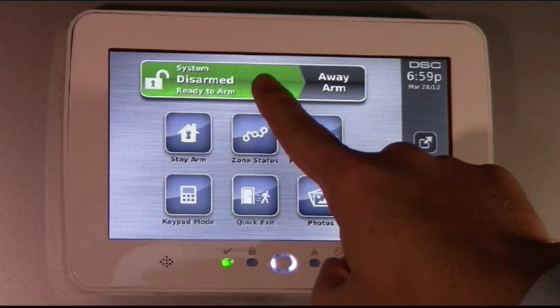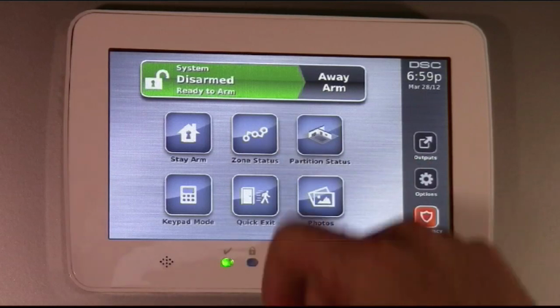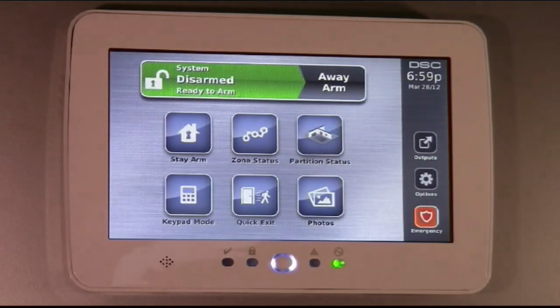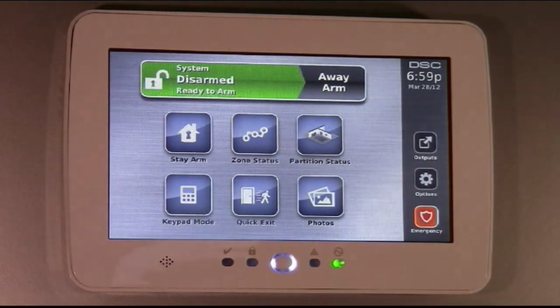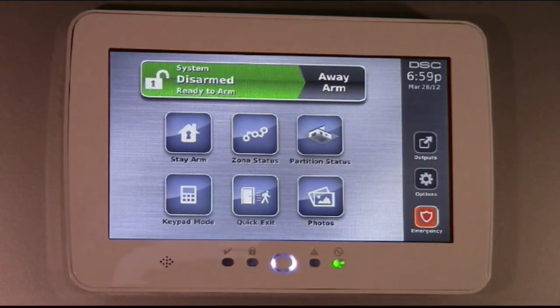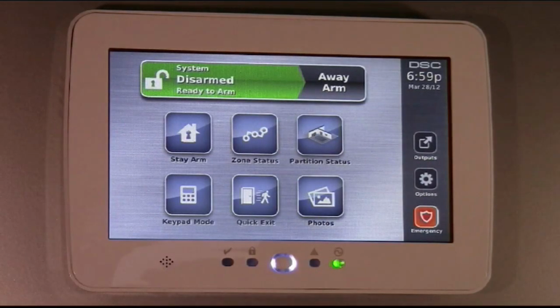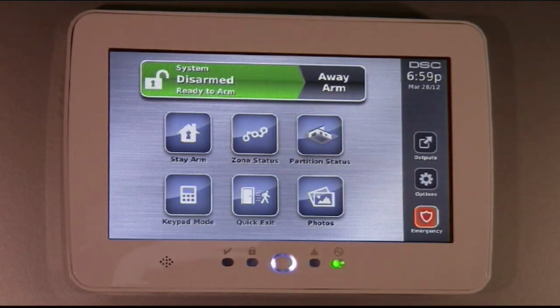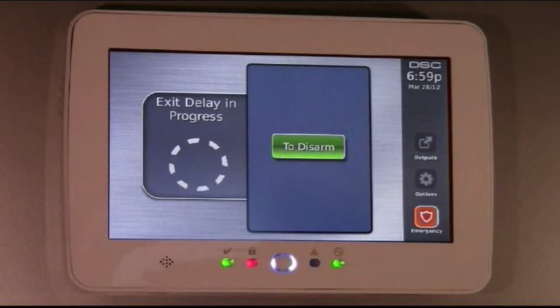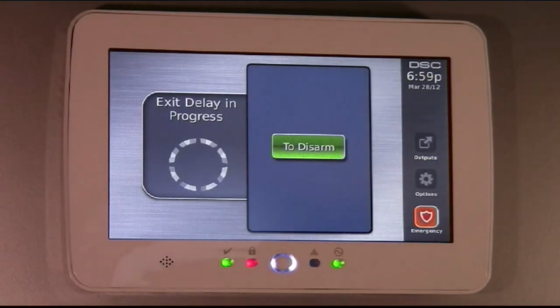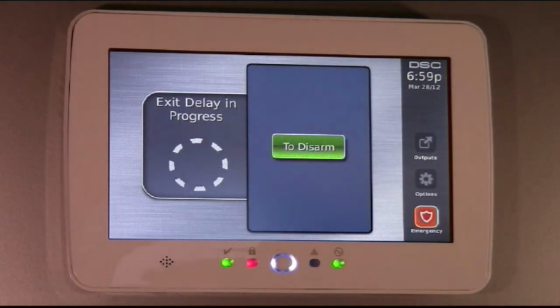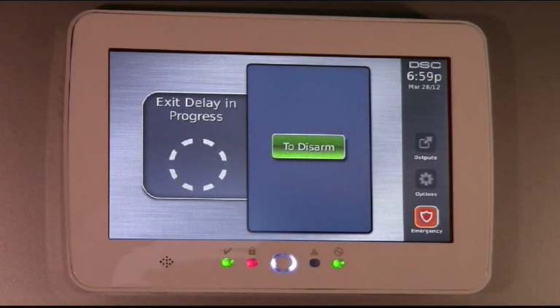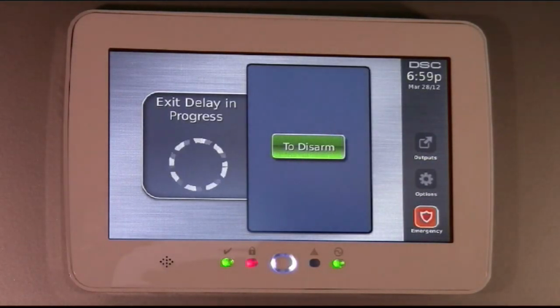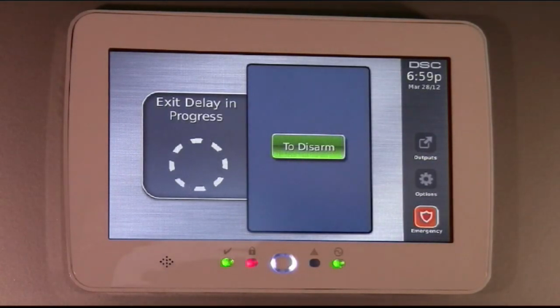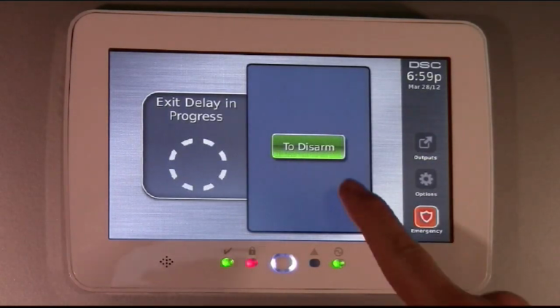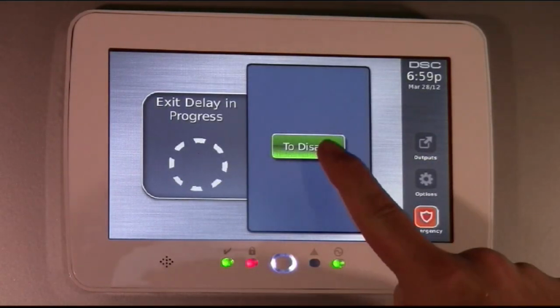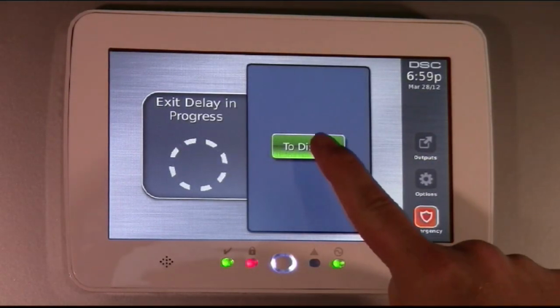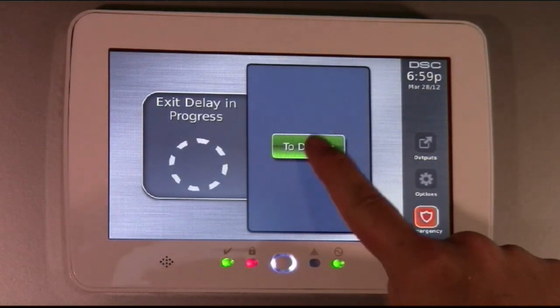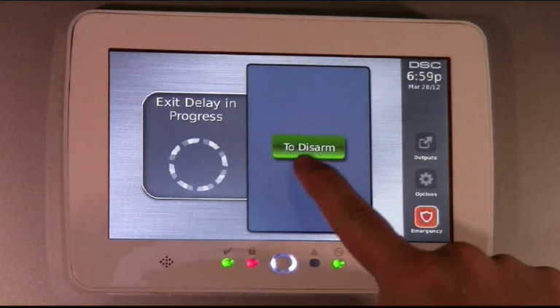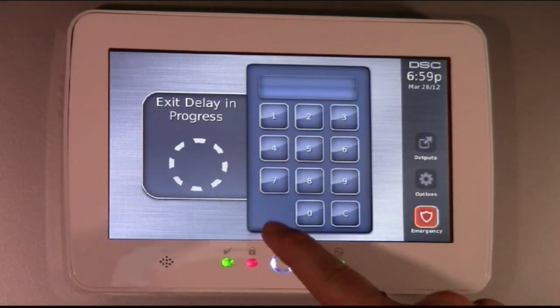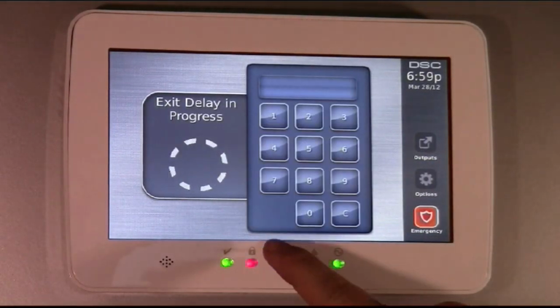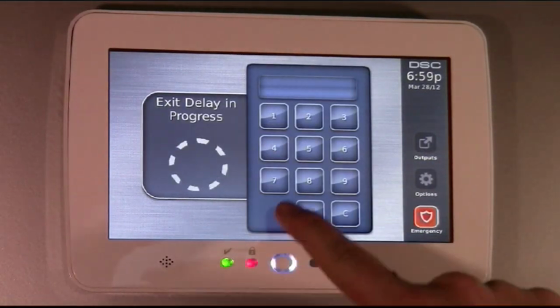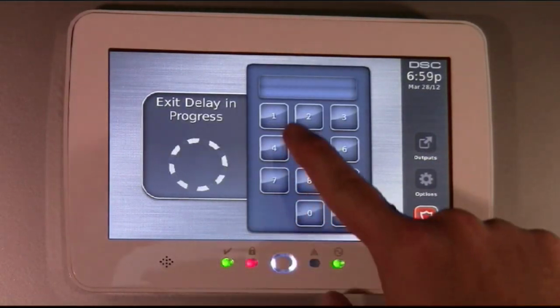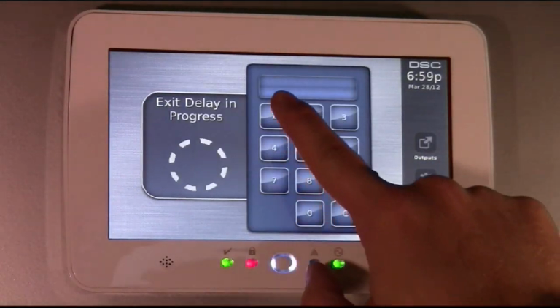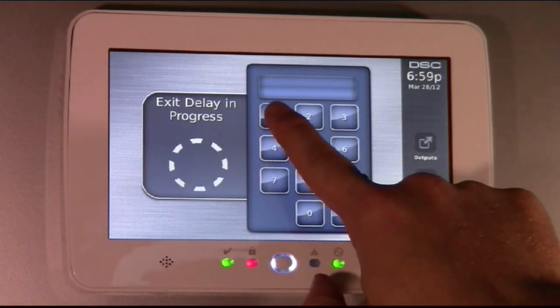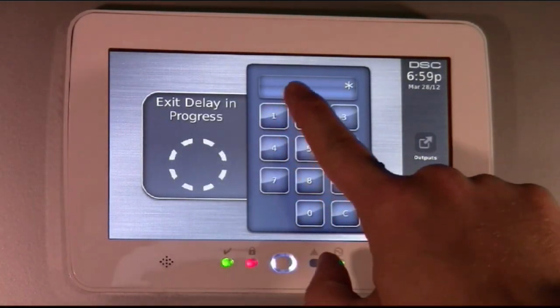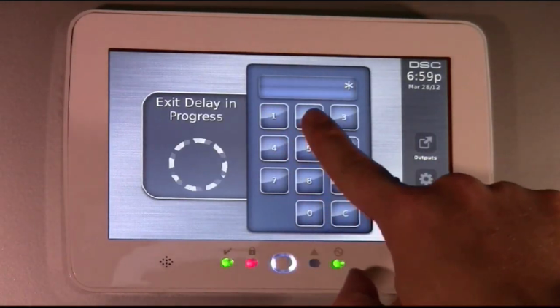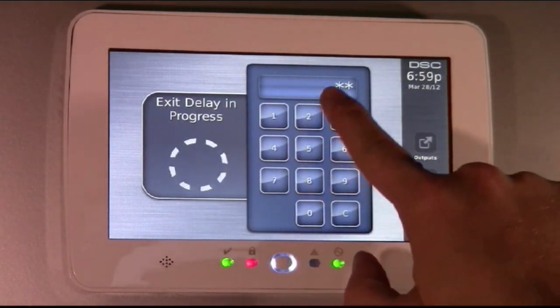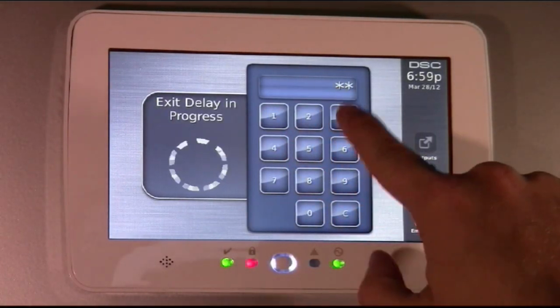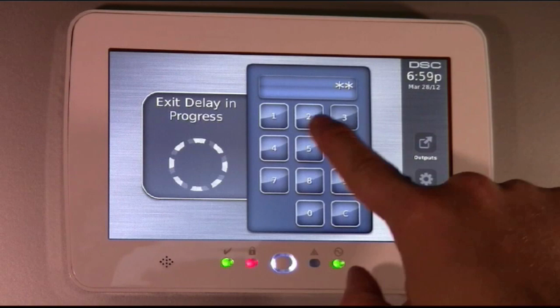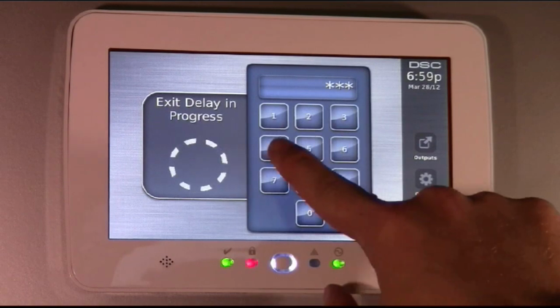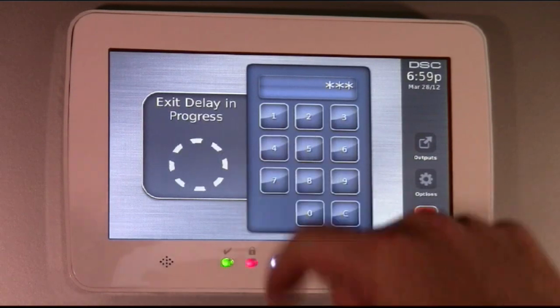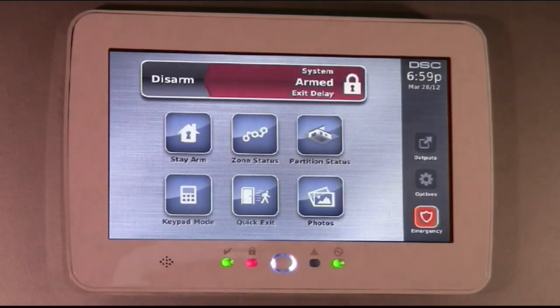One button arming. And to disarm, you click on disarm — one, two, three, four — to disarm the system.